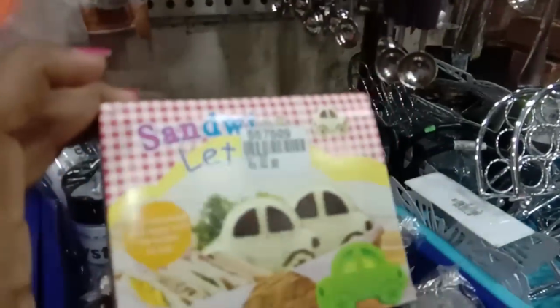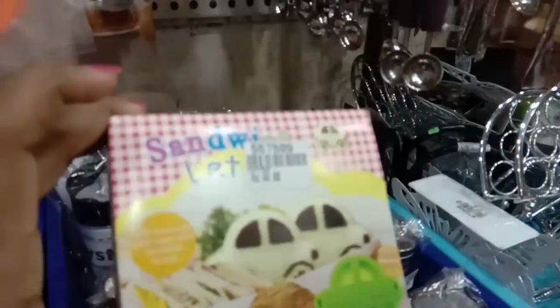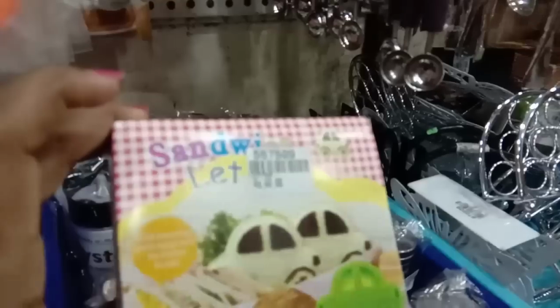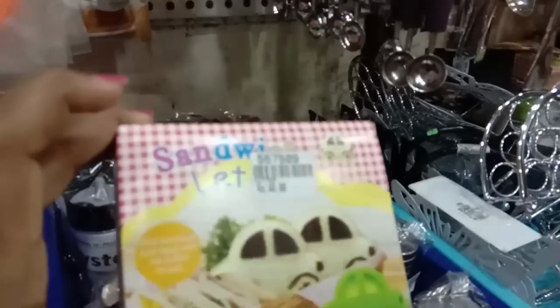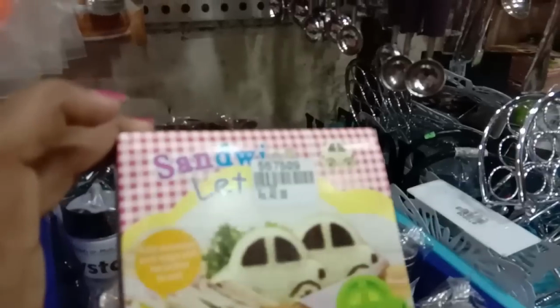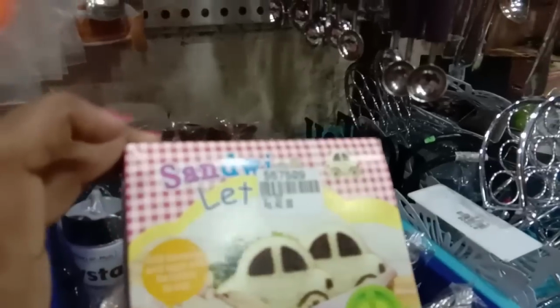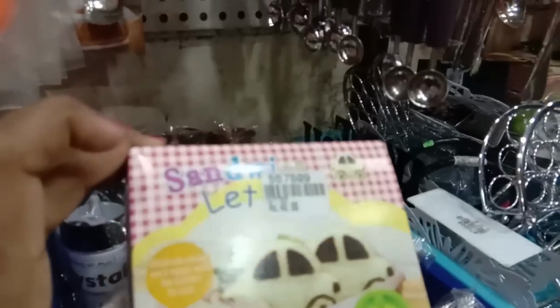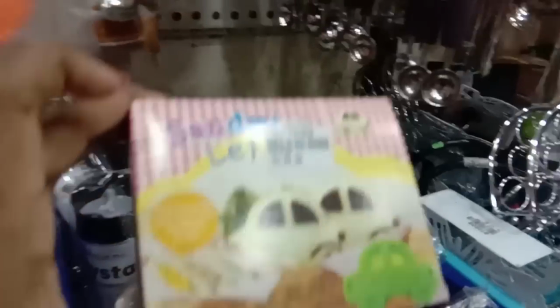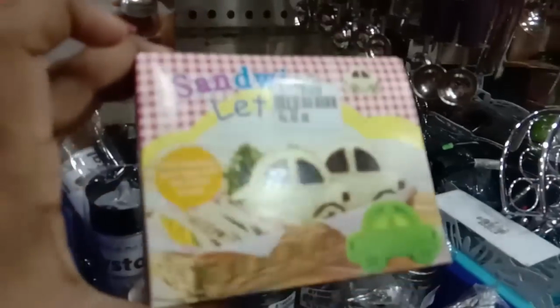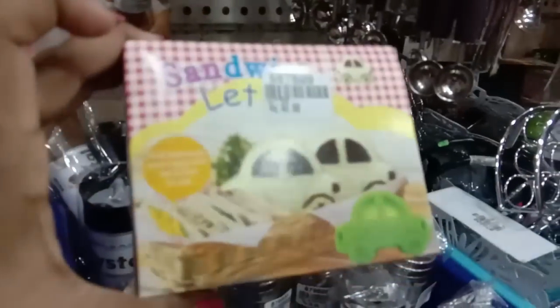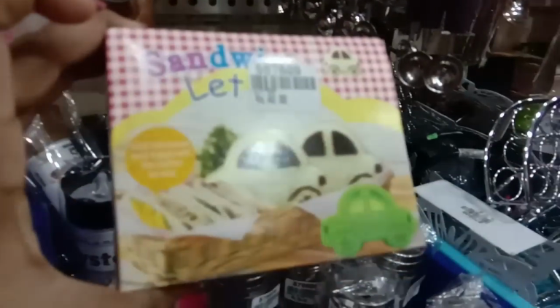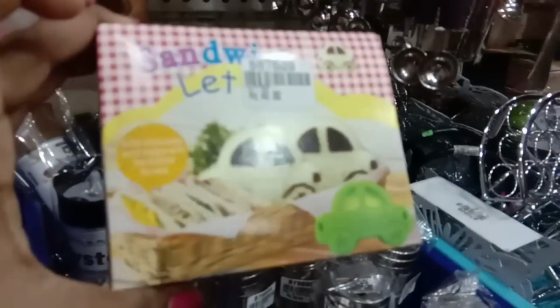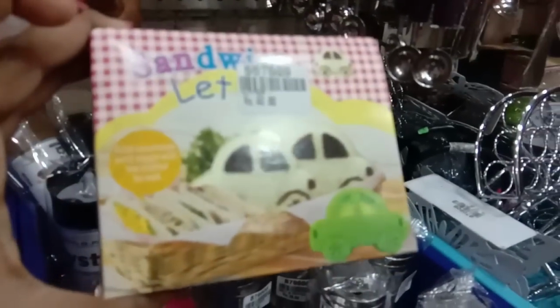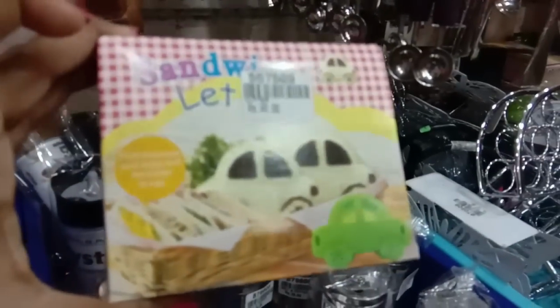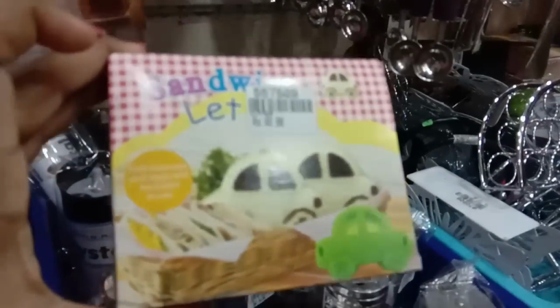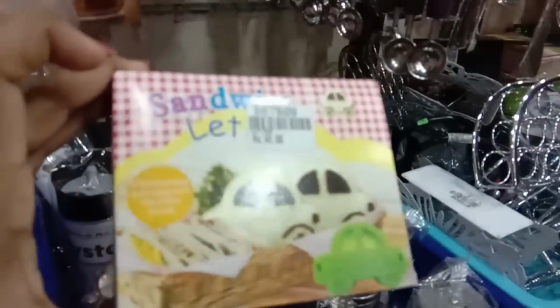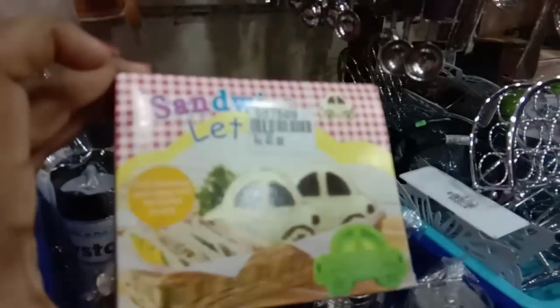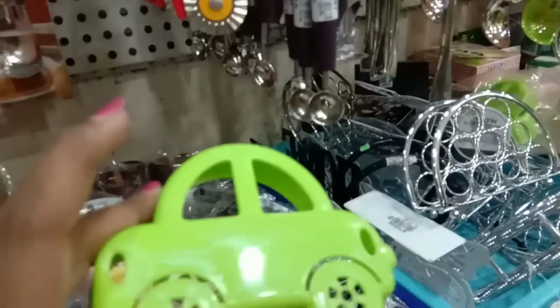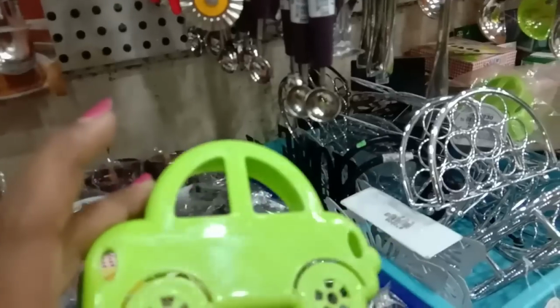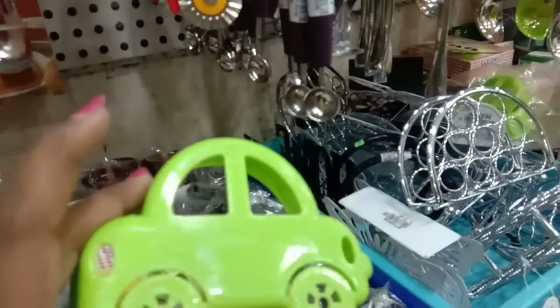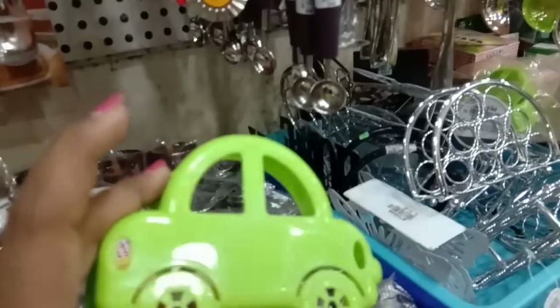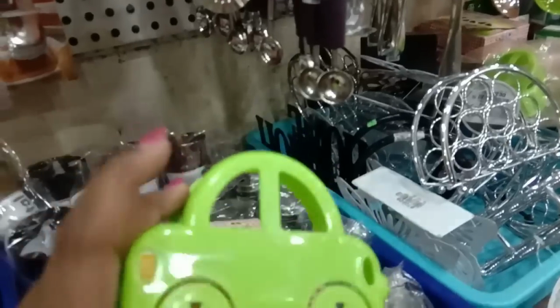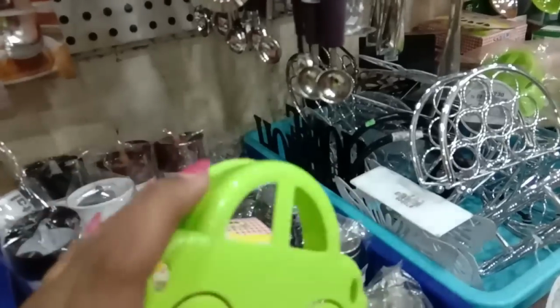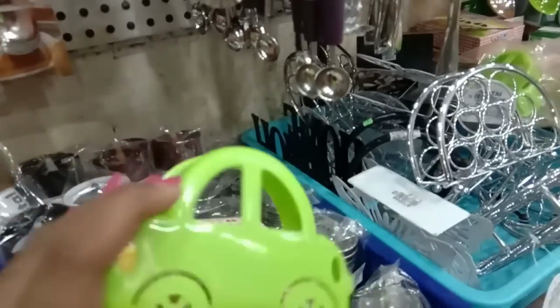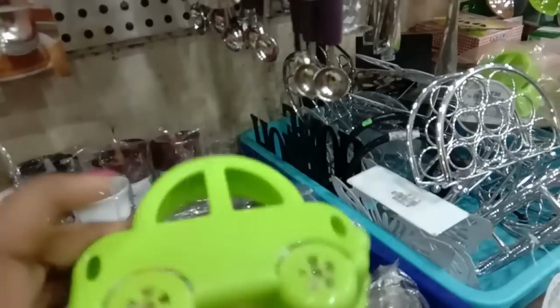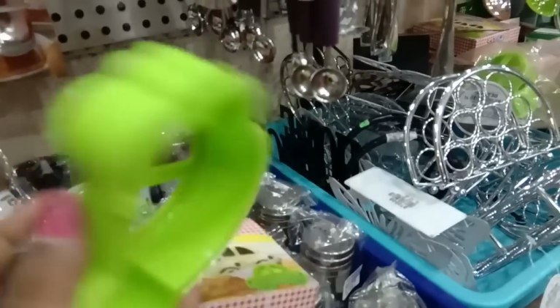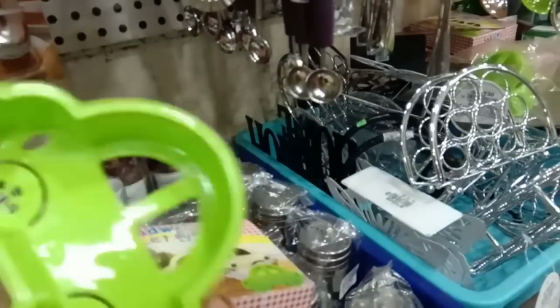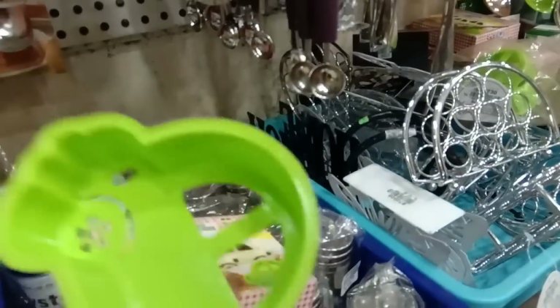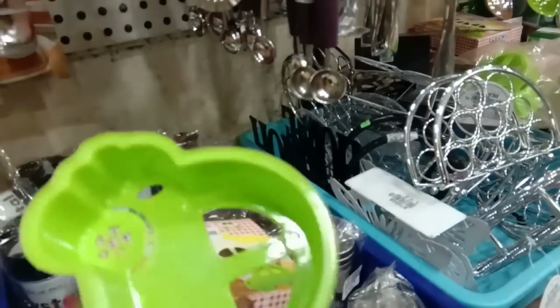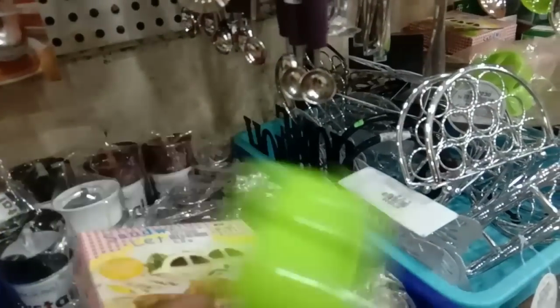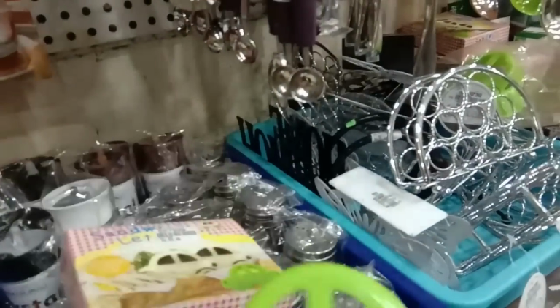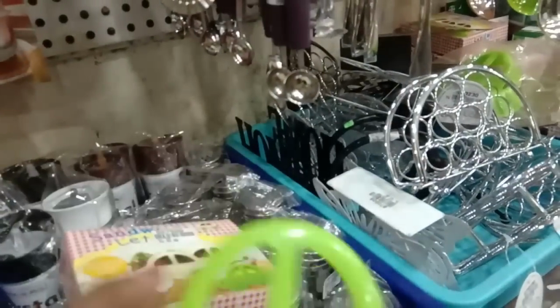It is a sandwich cutter. It is very difficult.